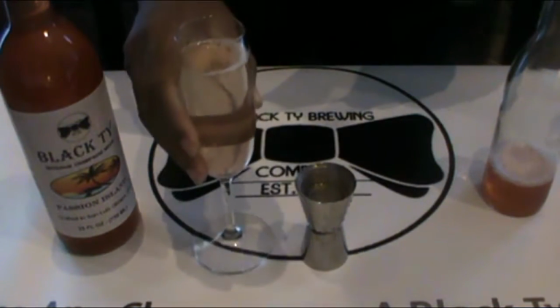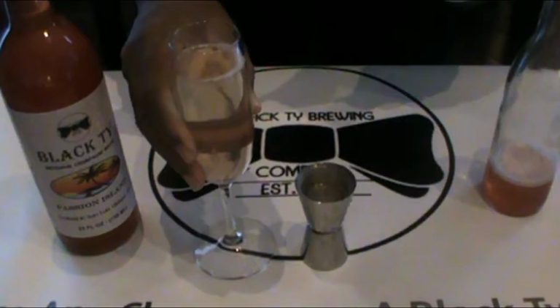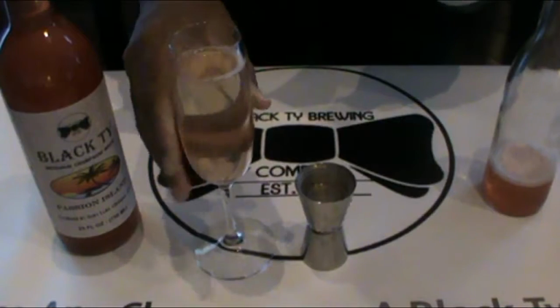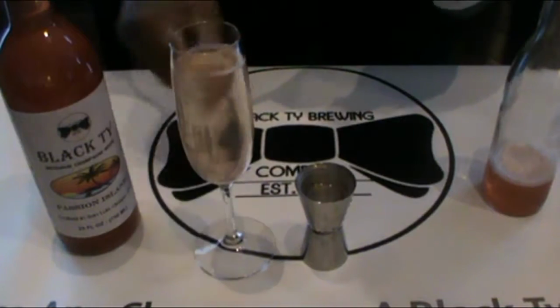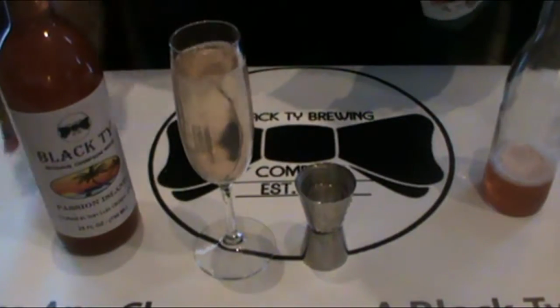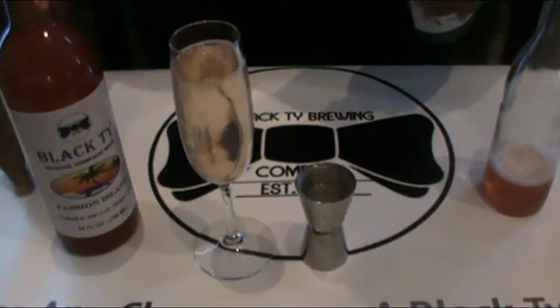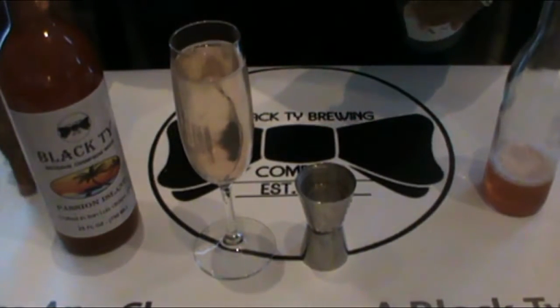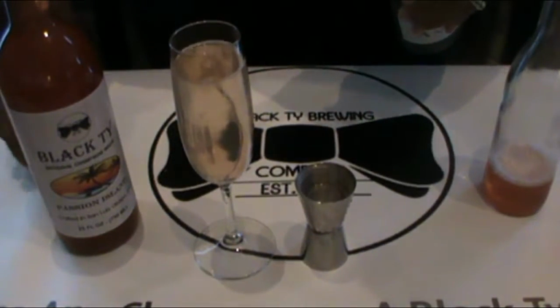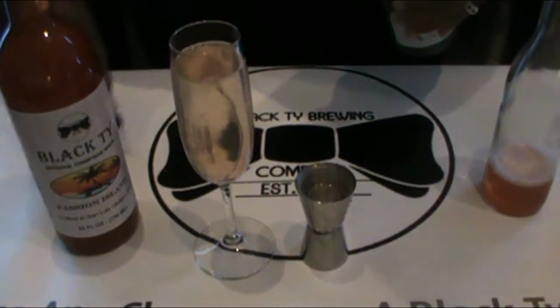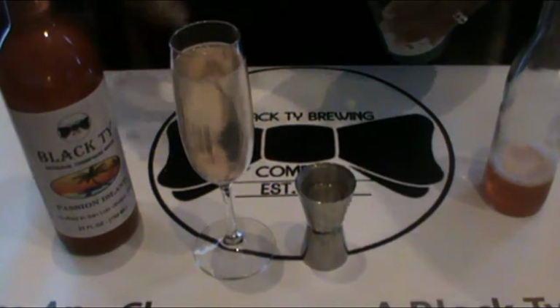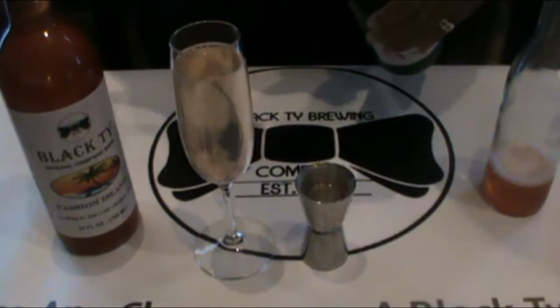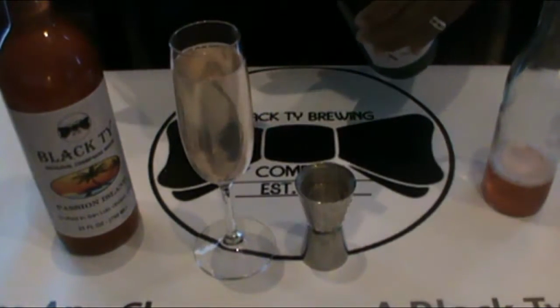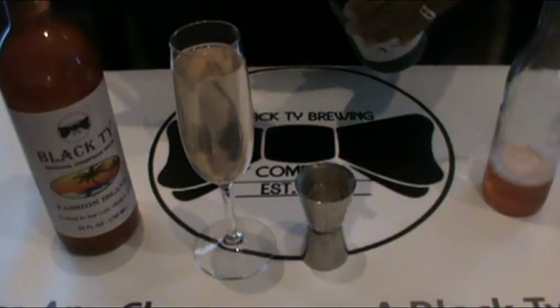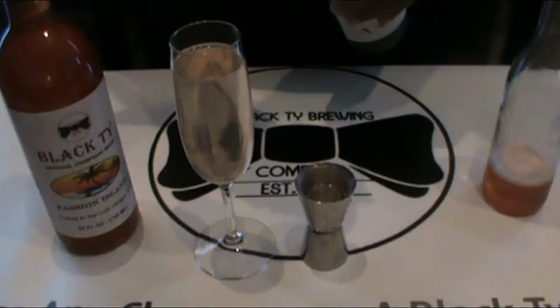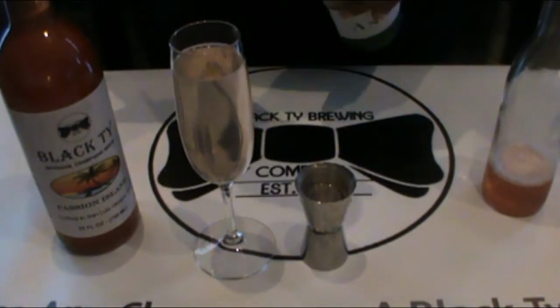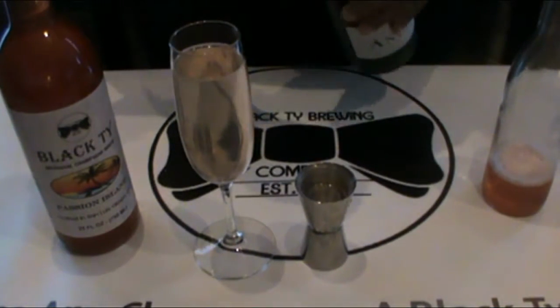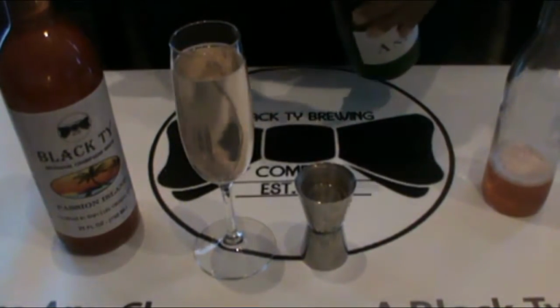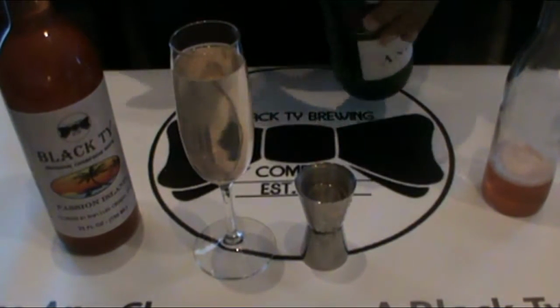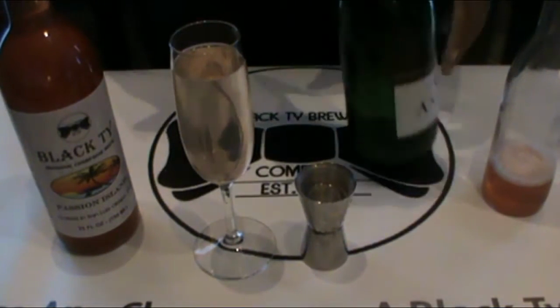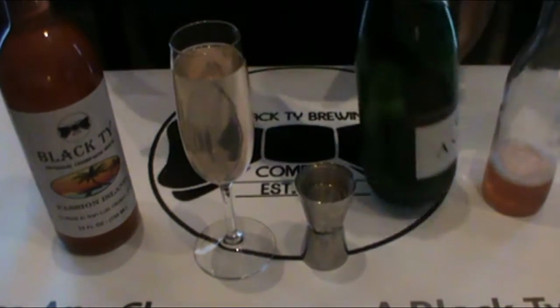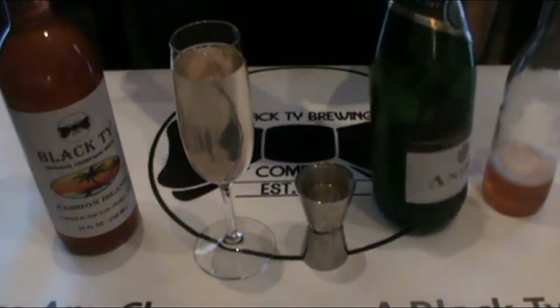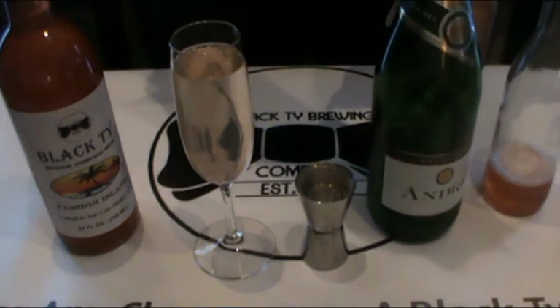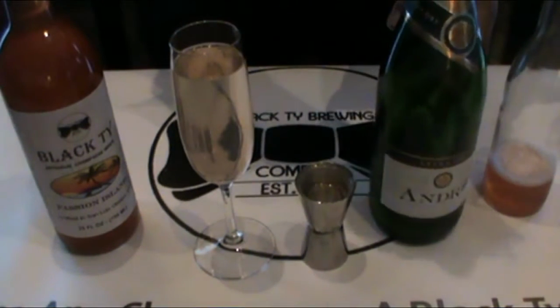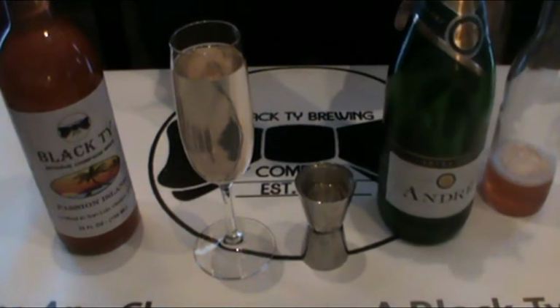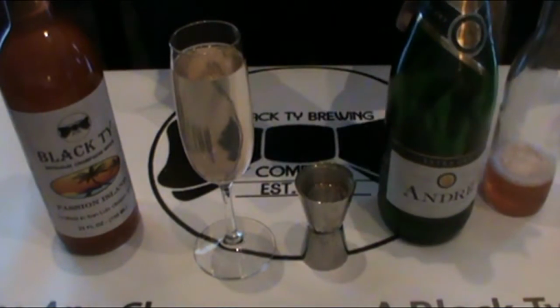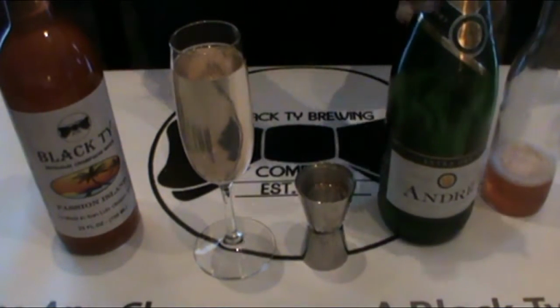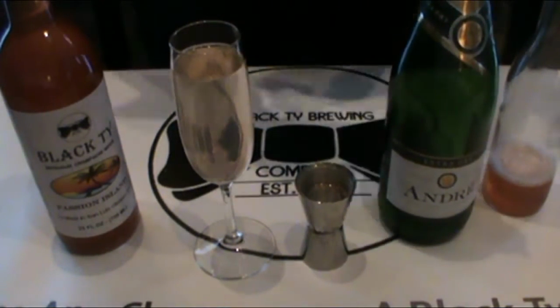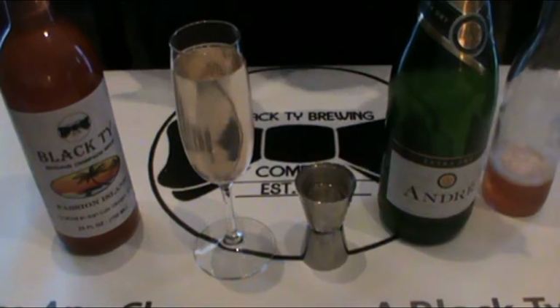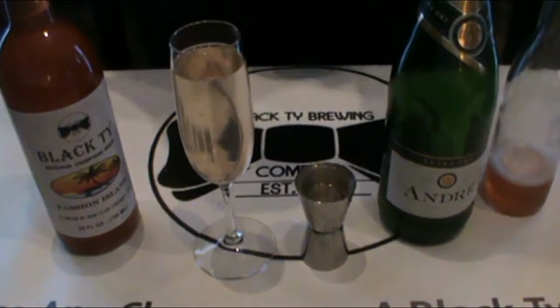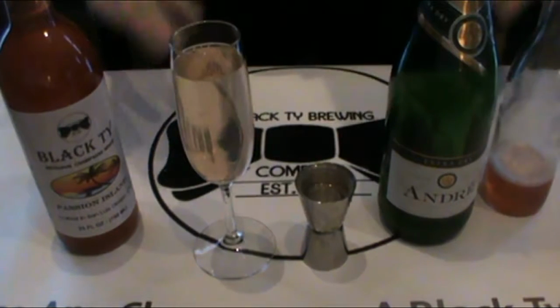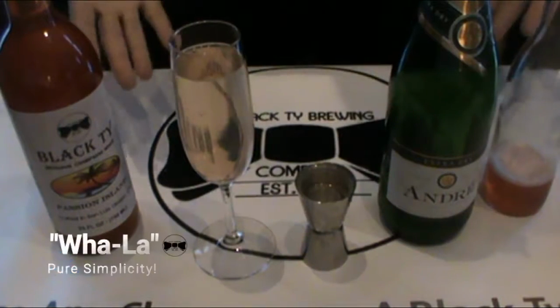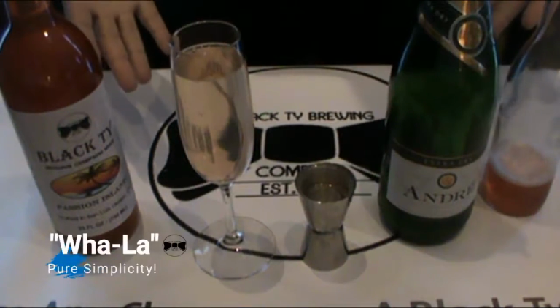And there you have it. Simple, easy, no muddling of fruit, no mess, and you're on your way. Voila.